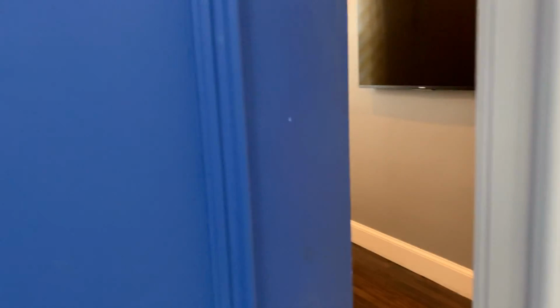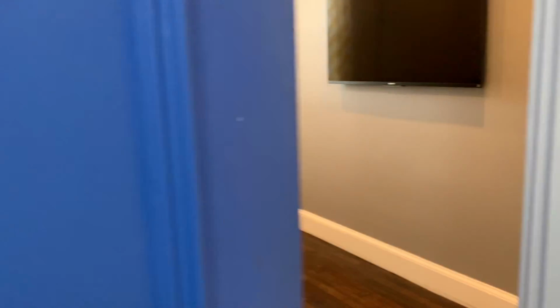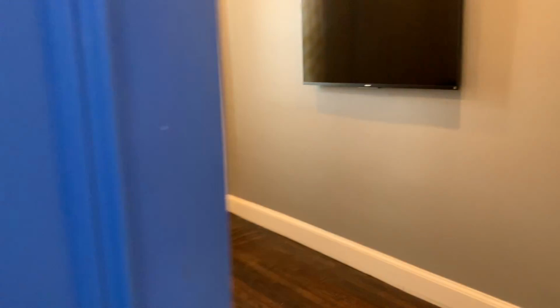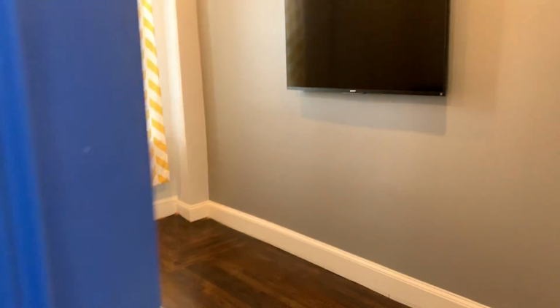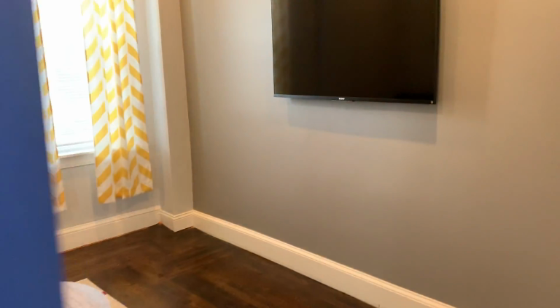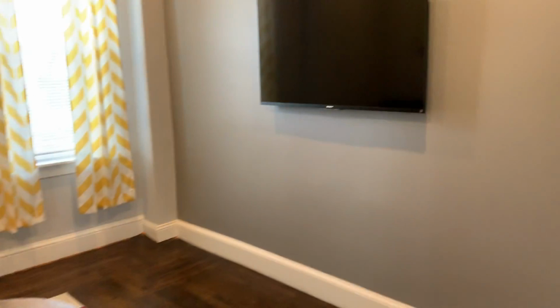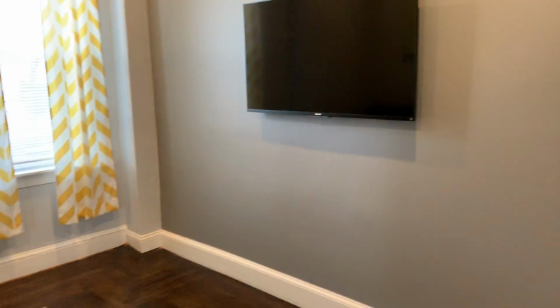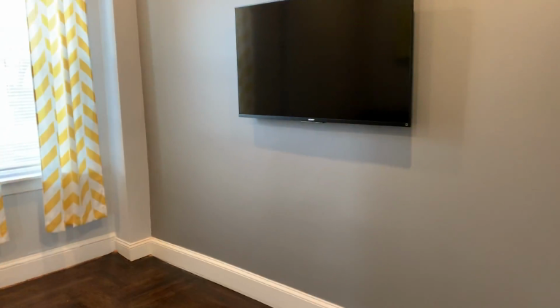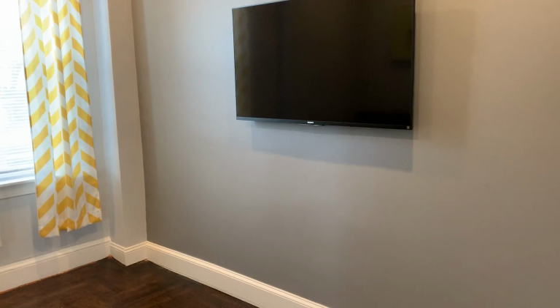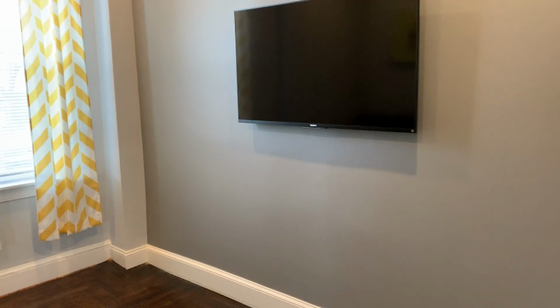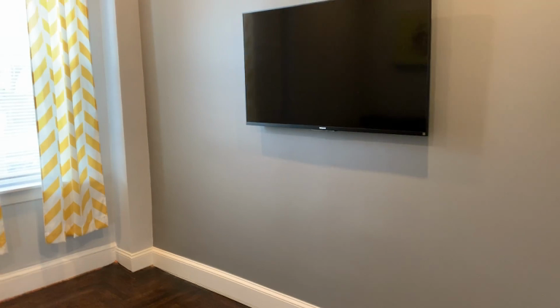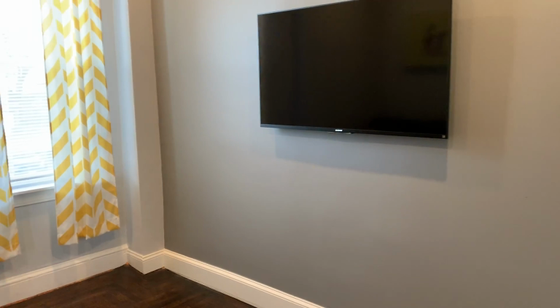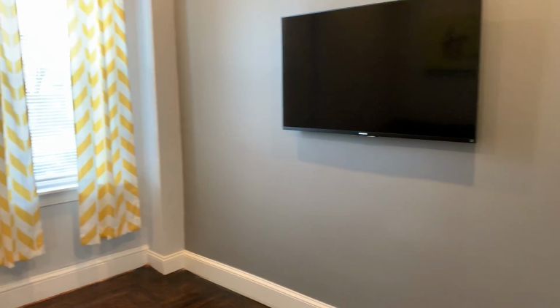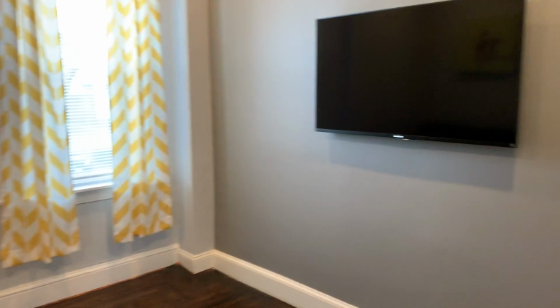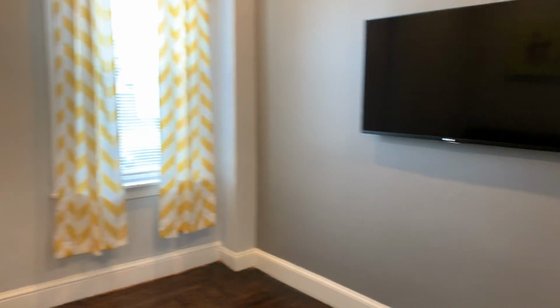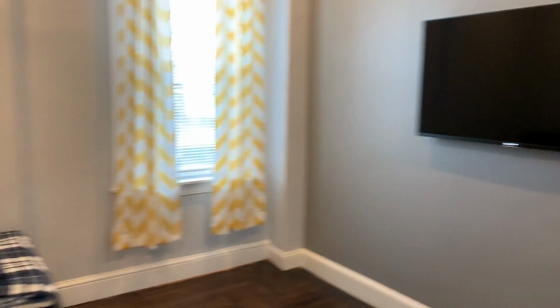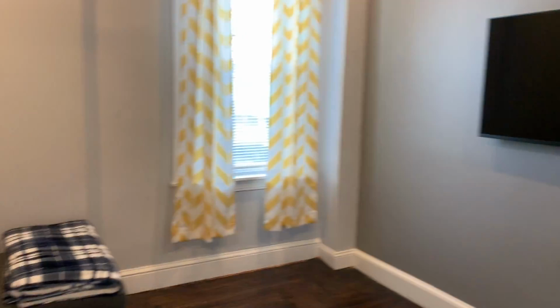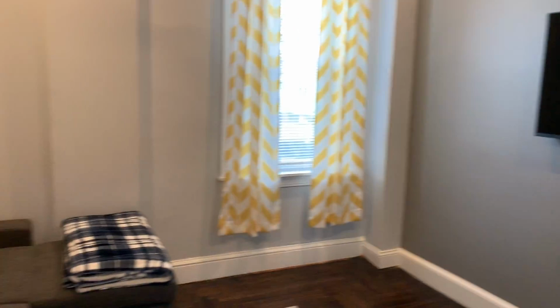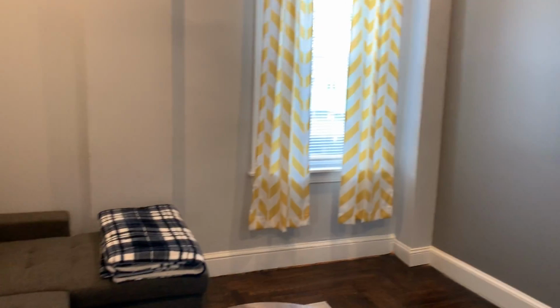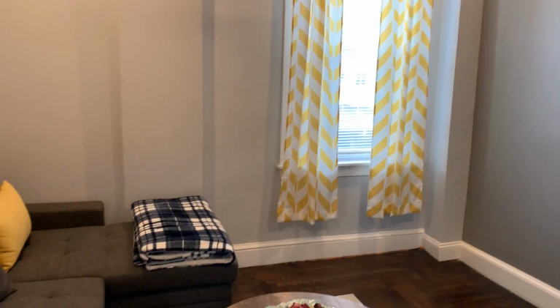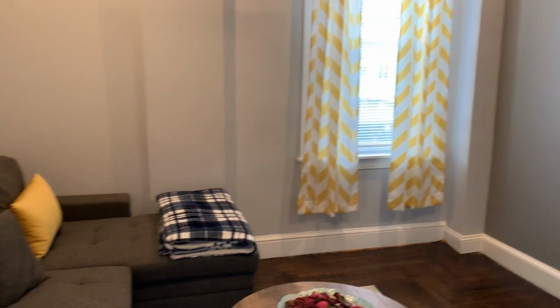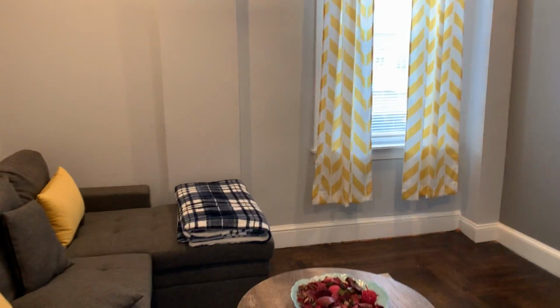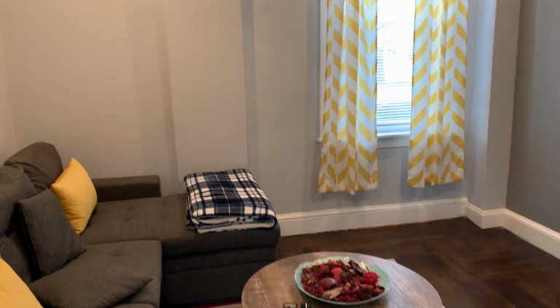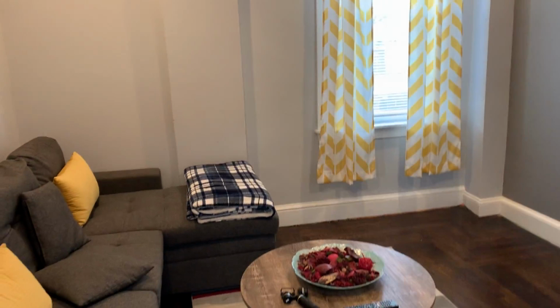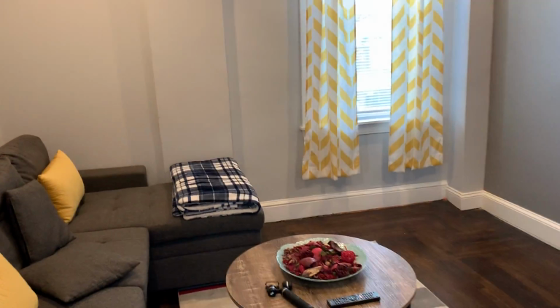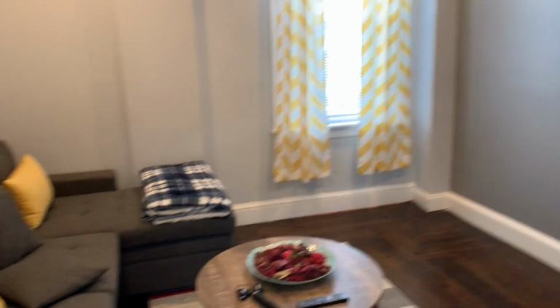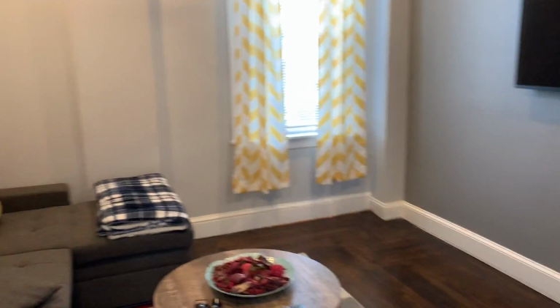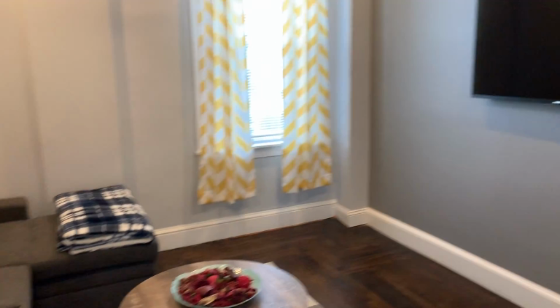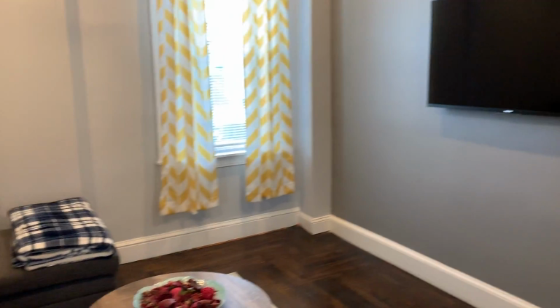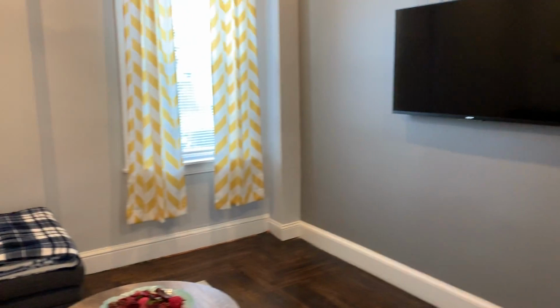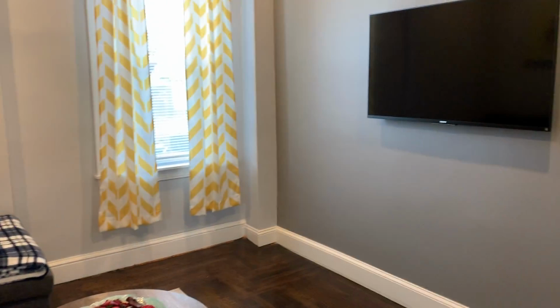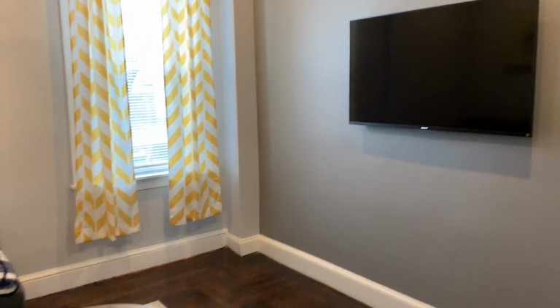This one here — as soon as you enter, it's a nice big size living room.